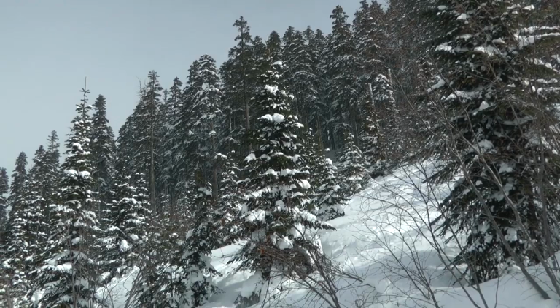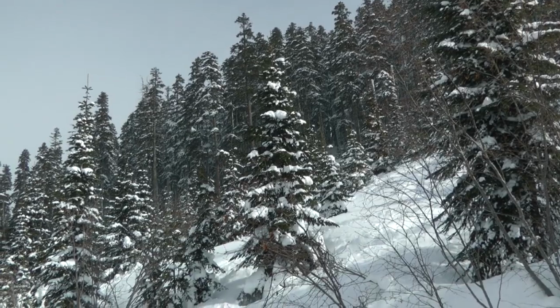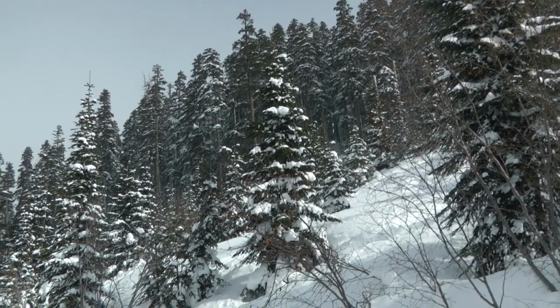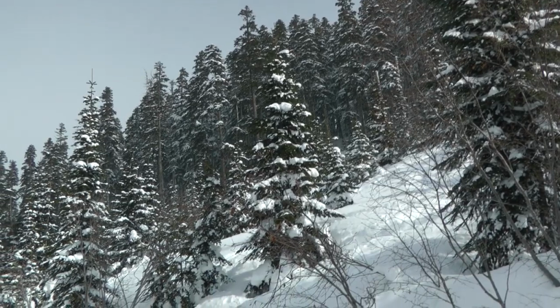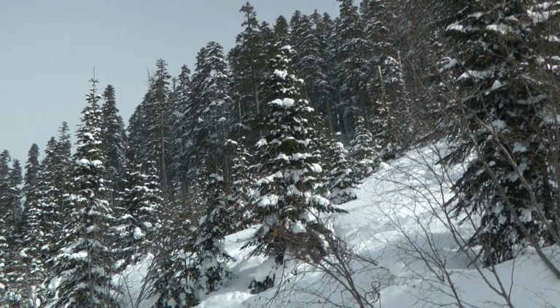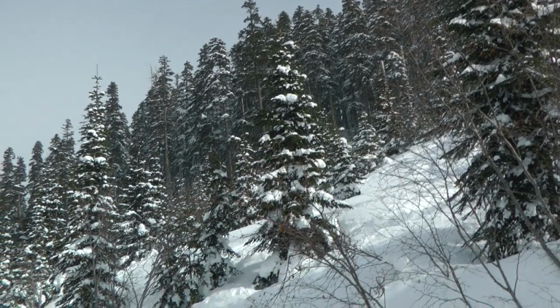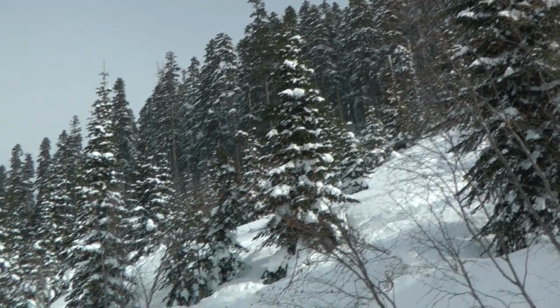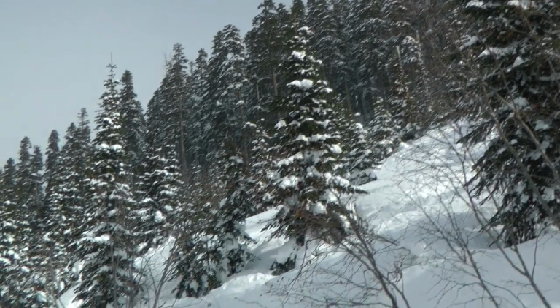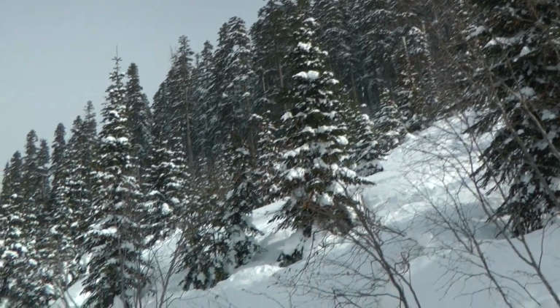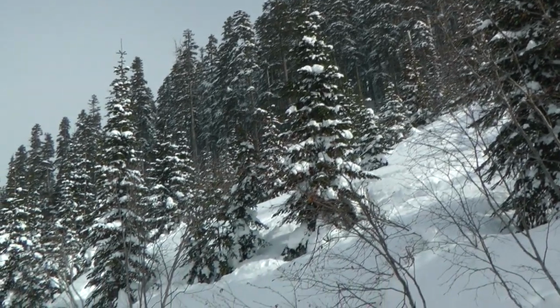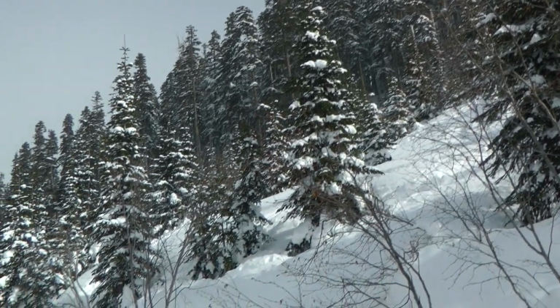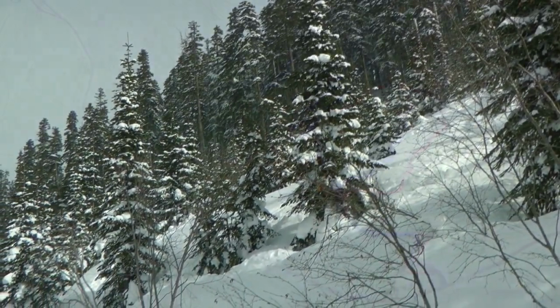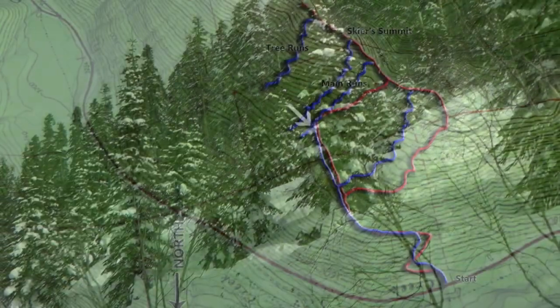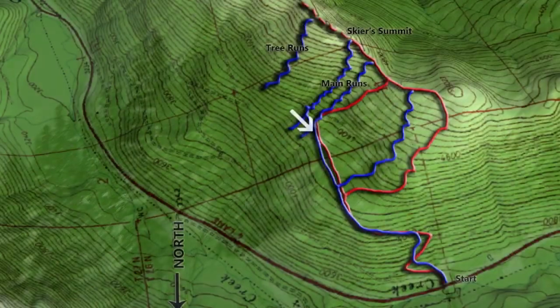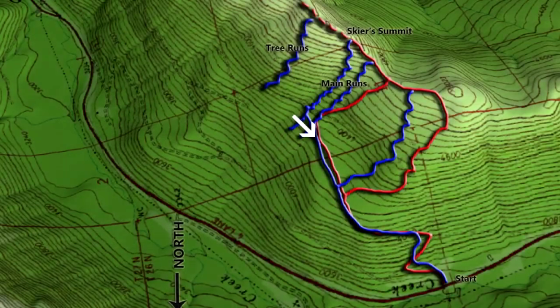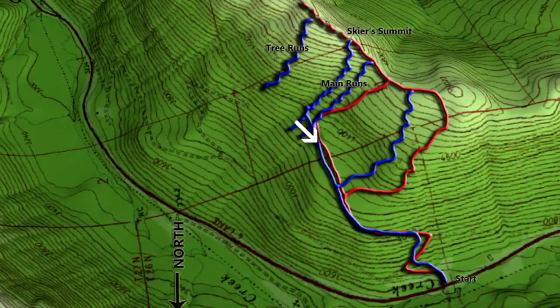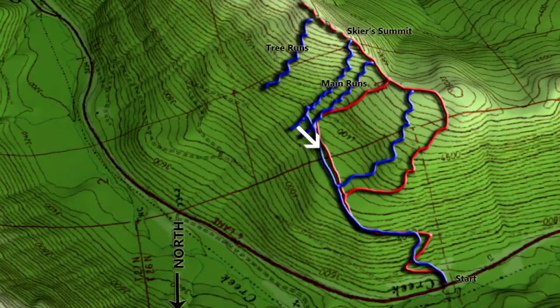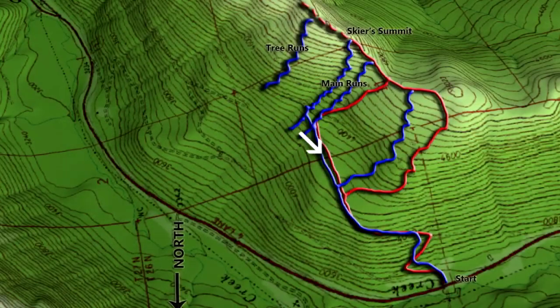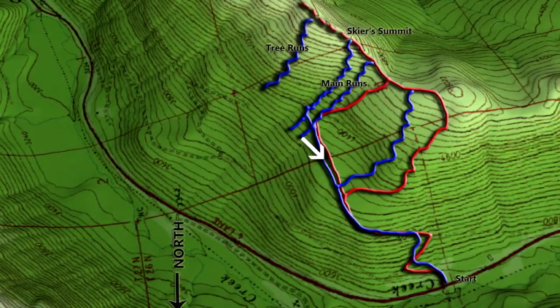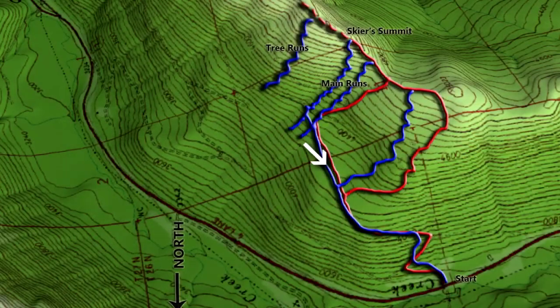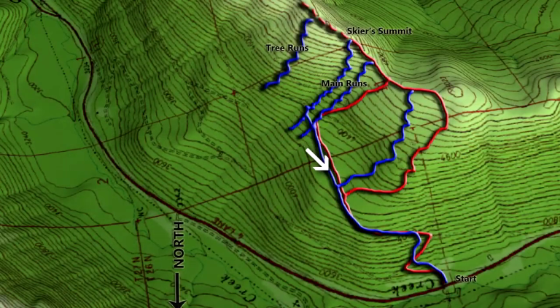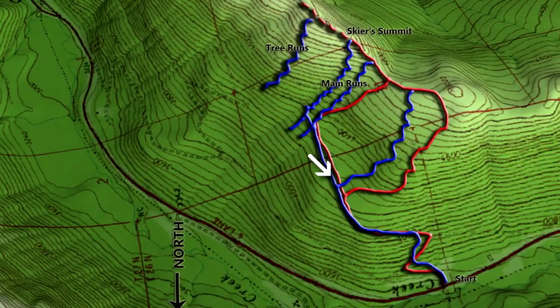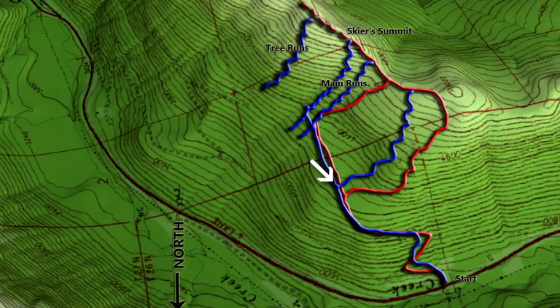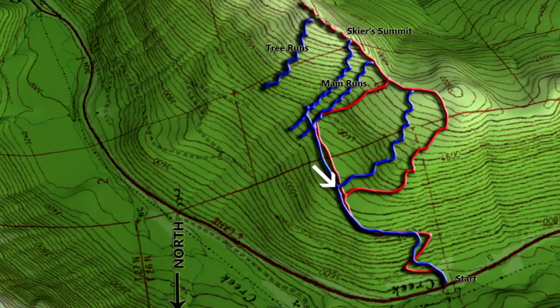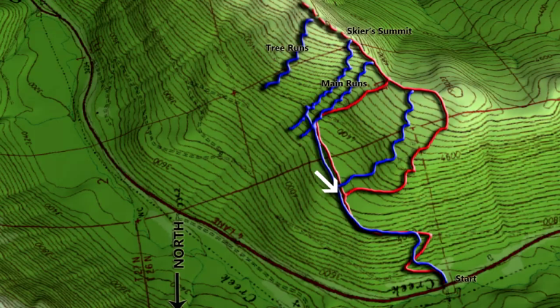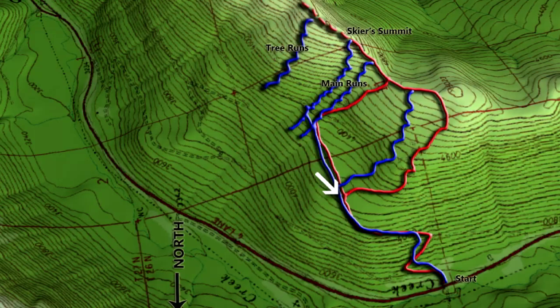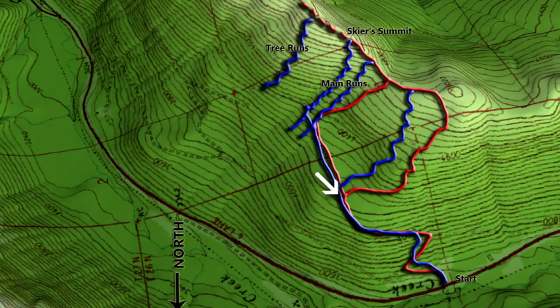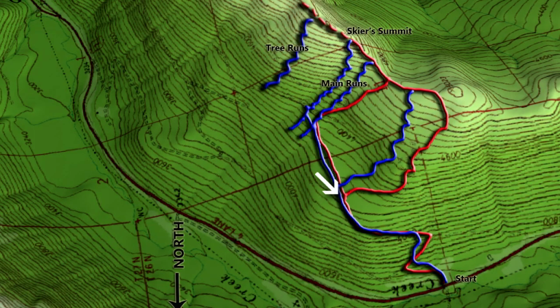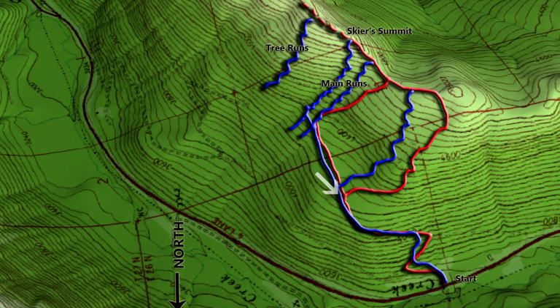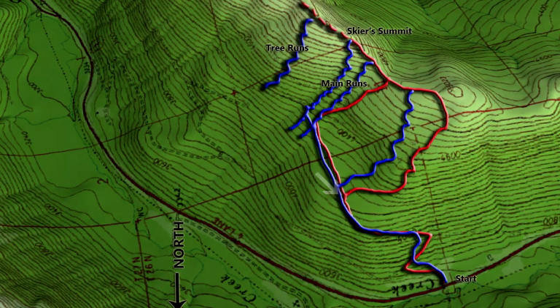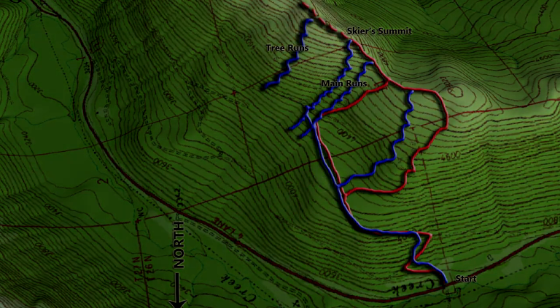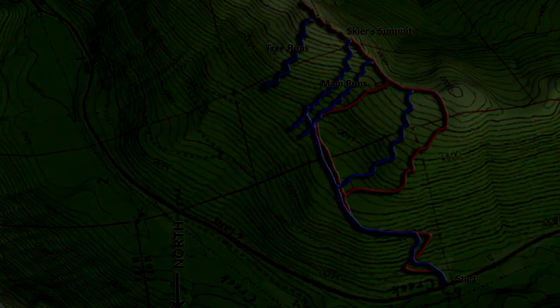When you have skied out the snow, traverse back to the west through the trees at the base of the north runs and you'll find your uptrack in the road that brings you back to the parking lot.